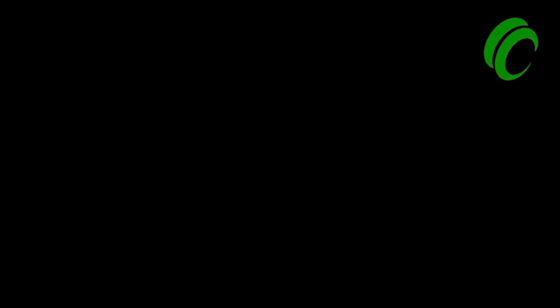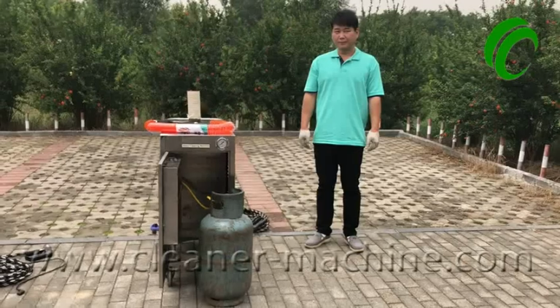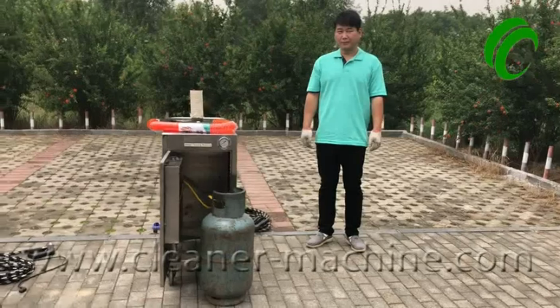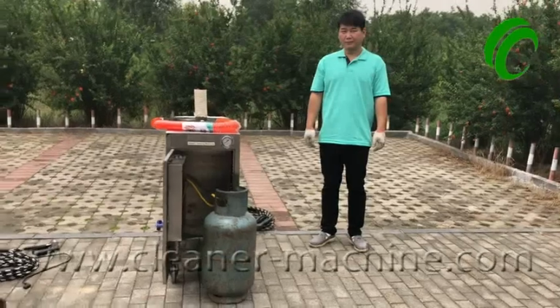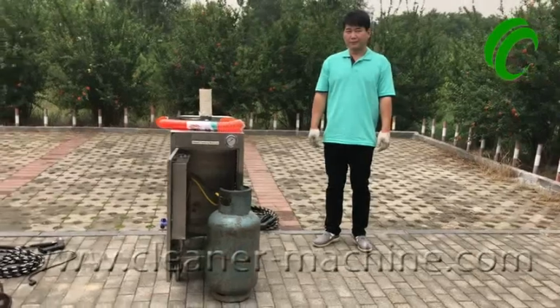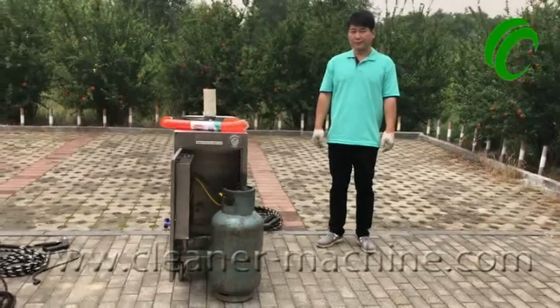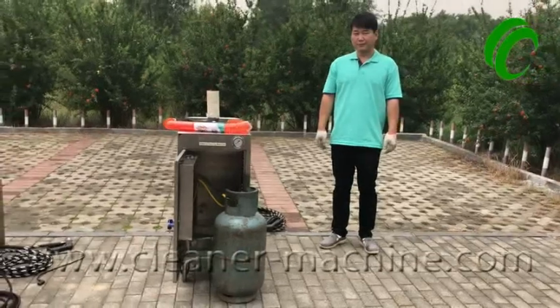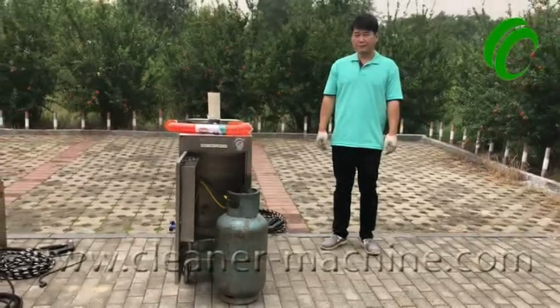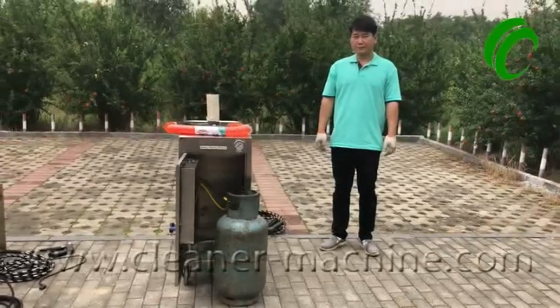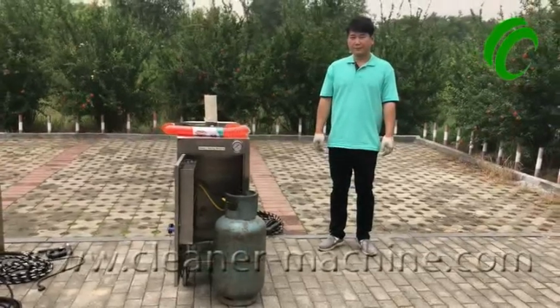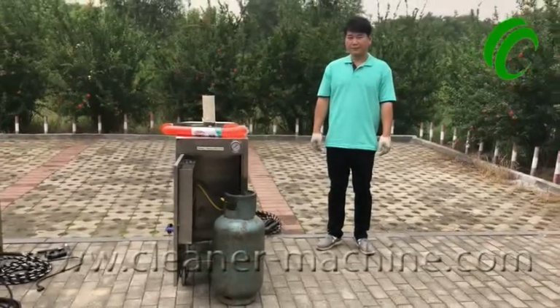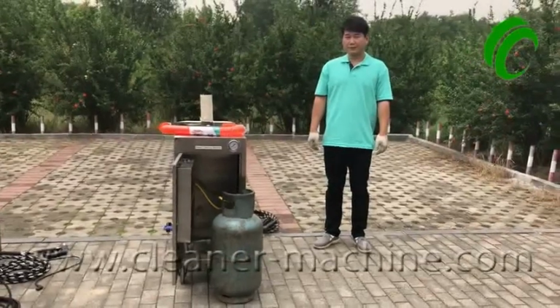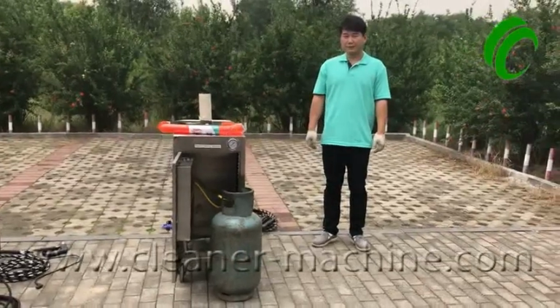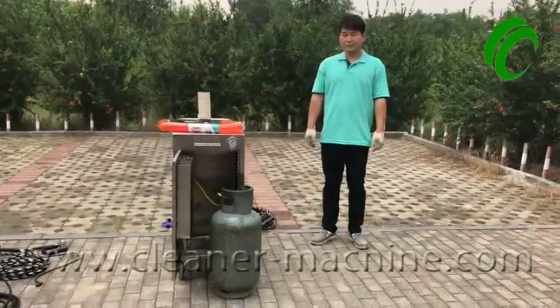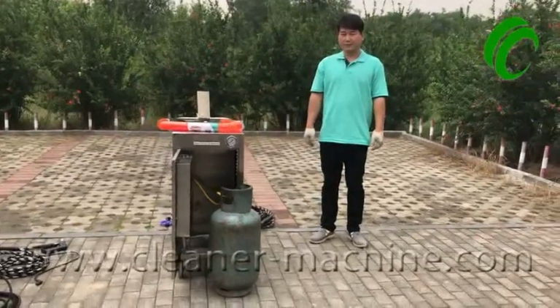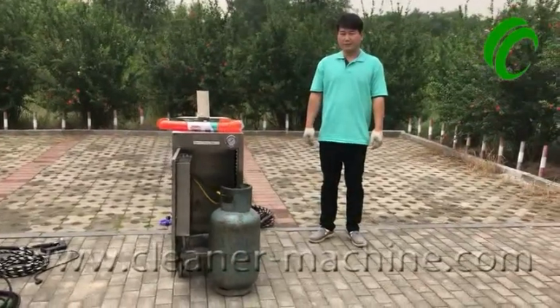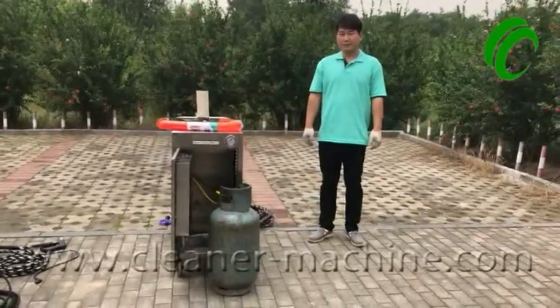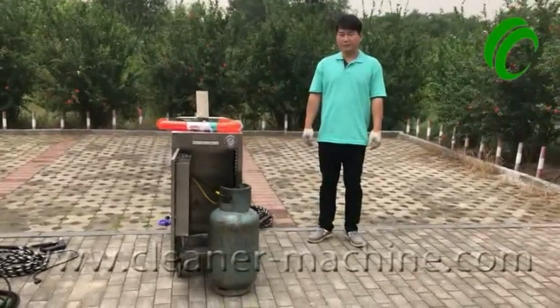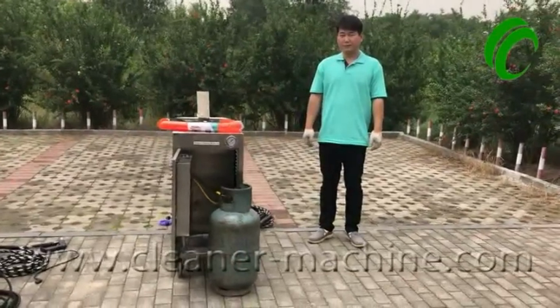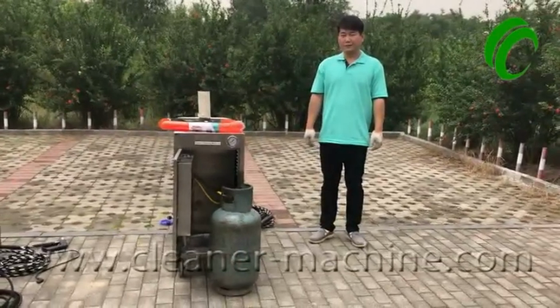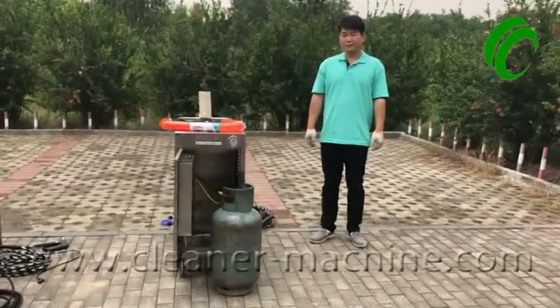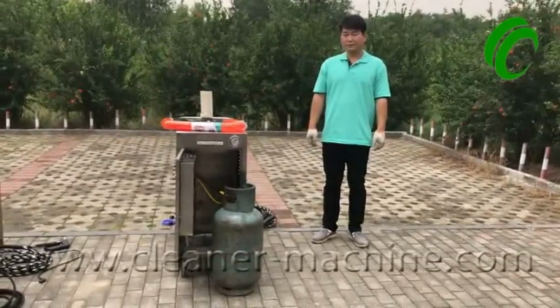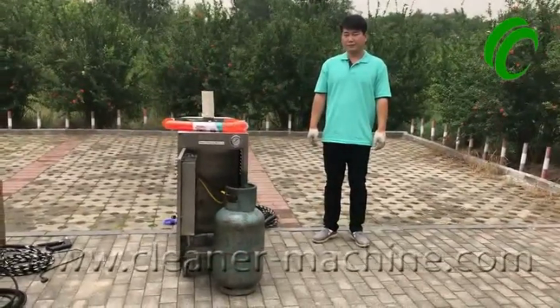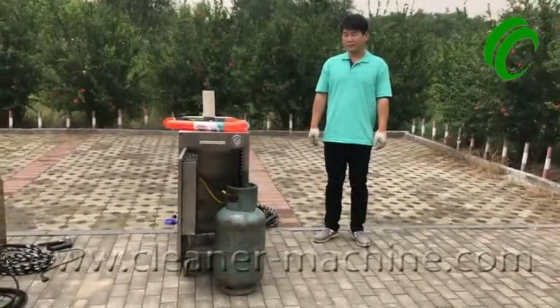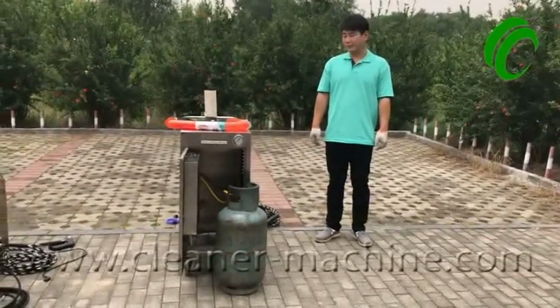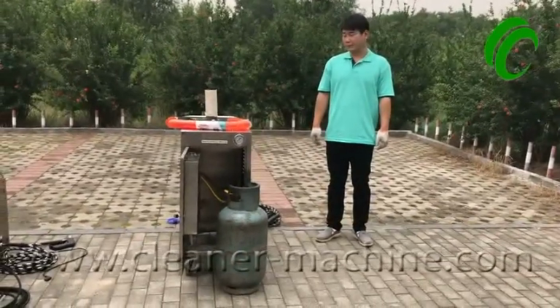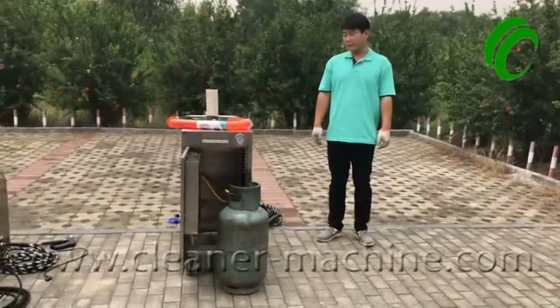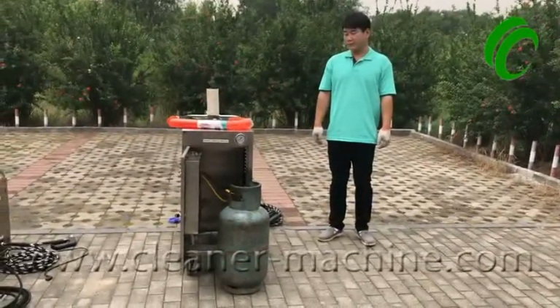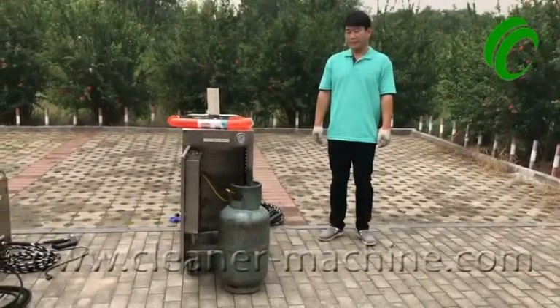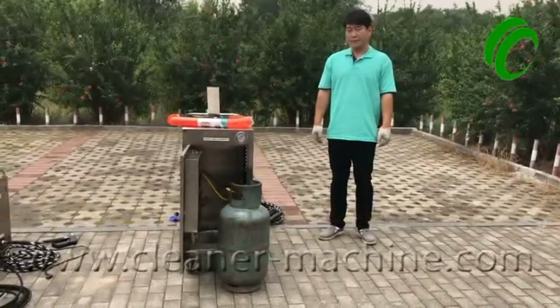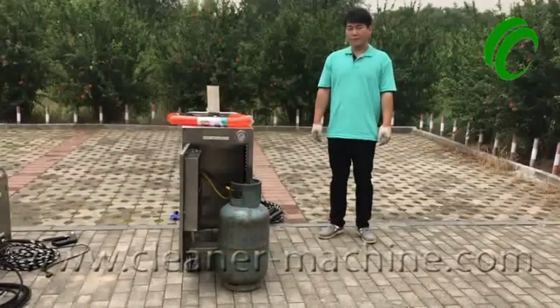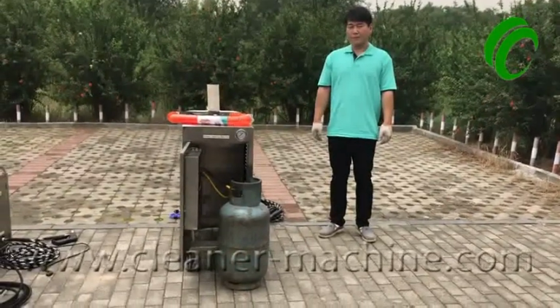Hello there, customer. Now we are teaching you how to use the LPG steam car washer.